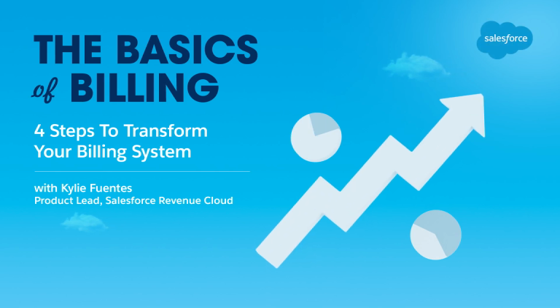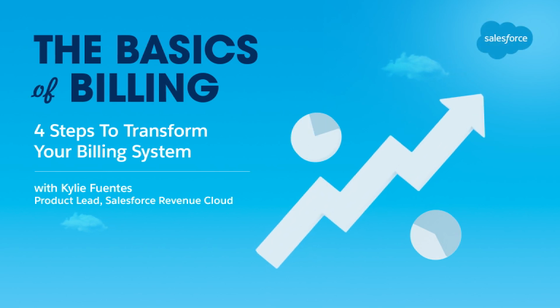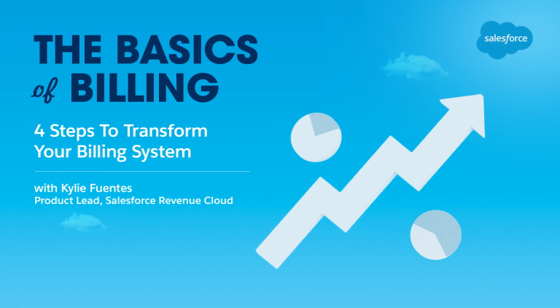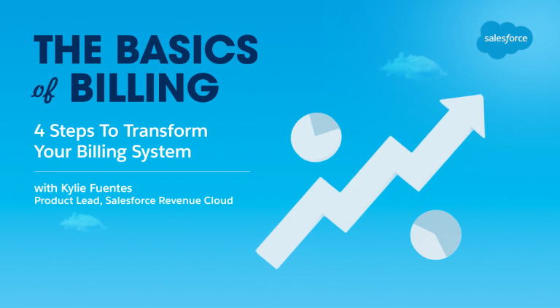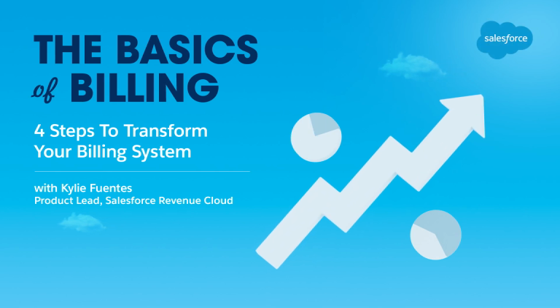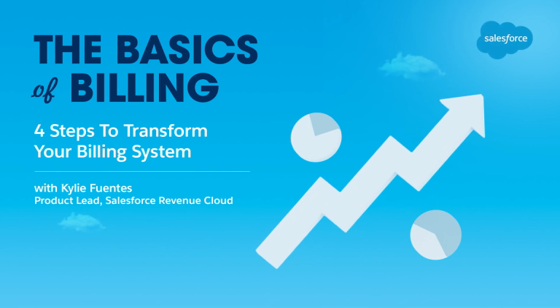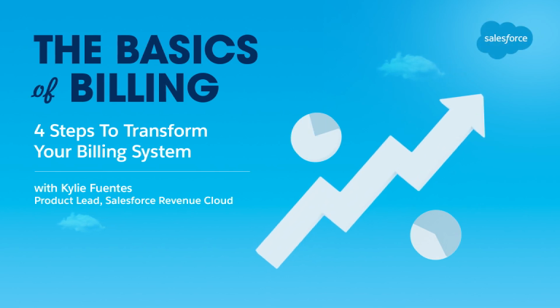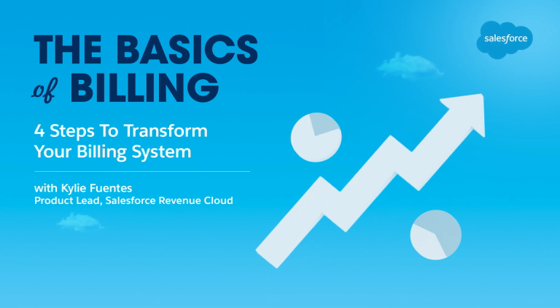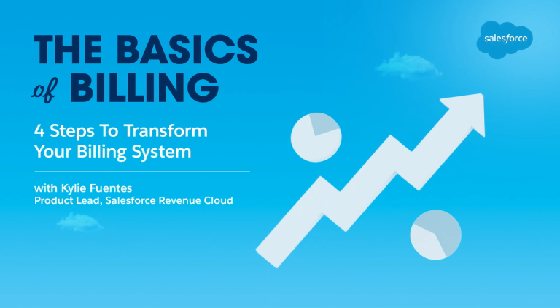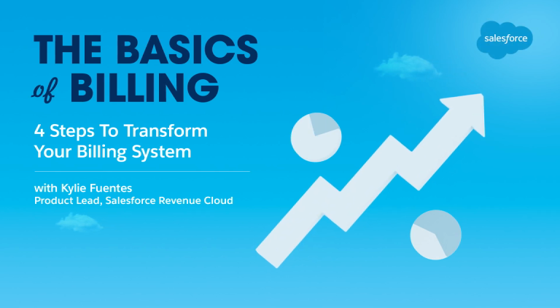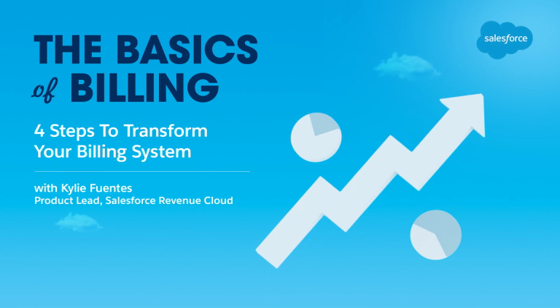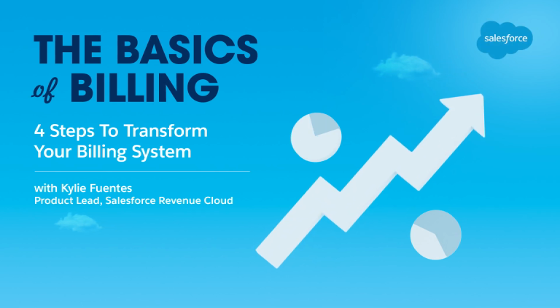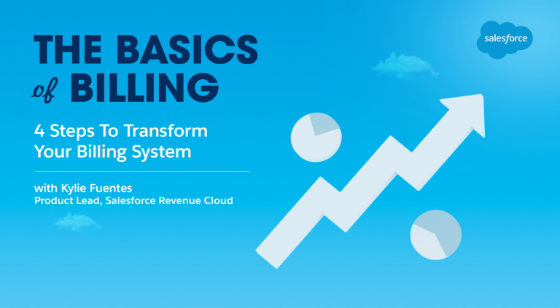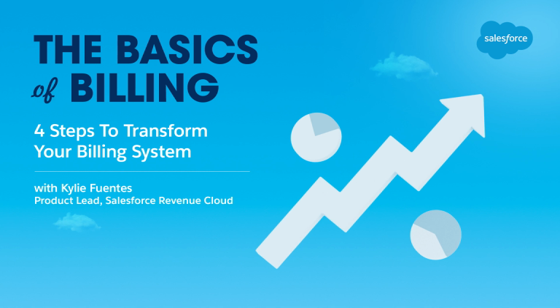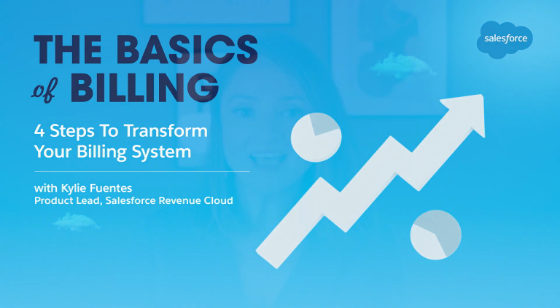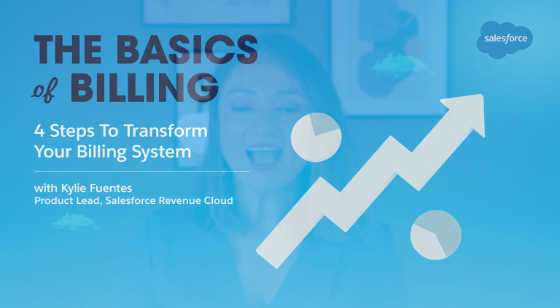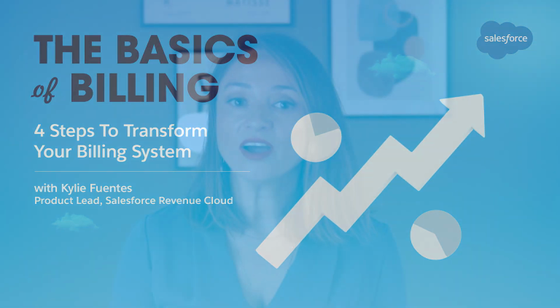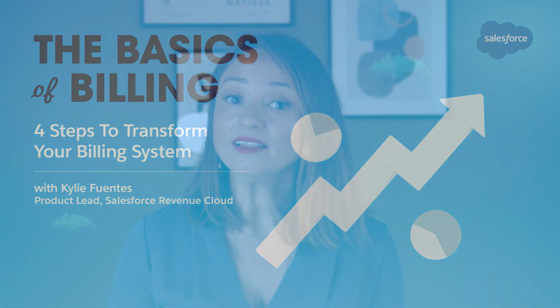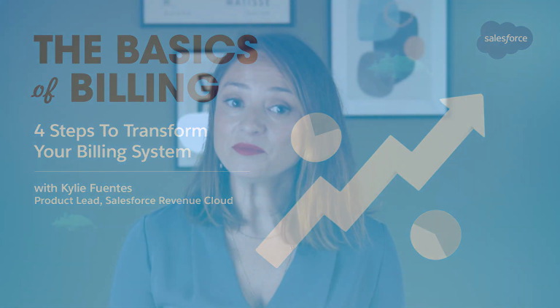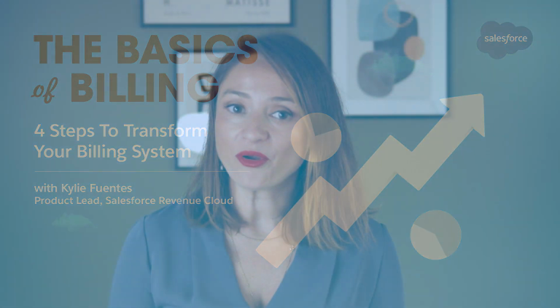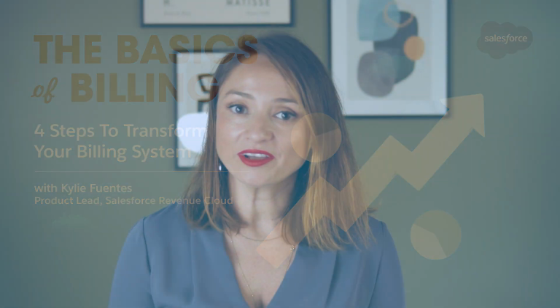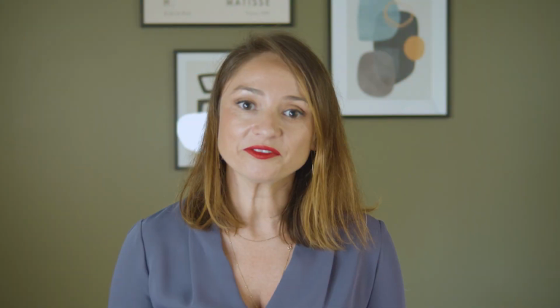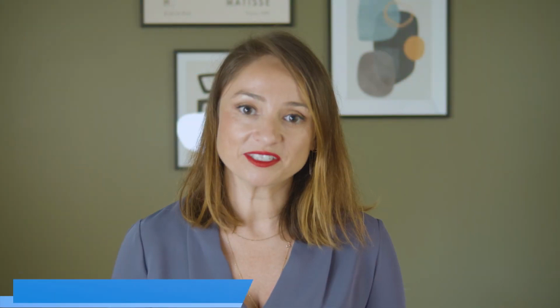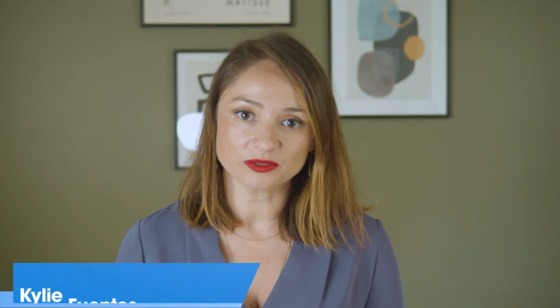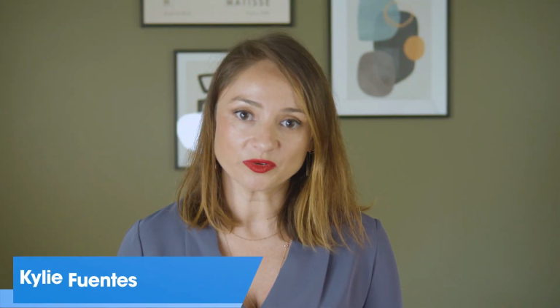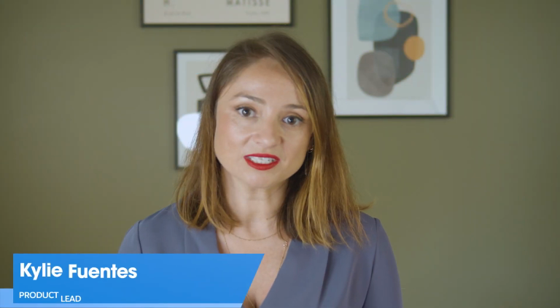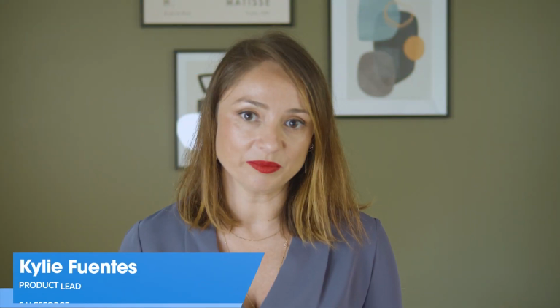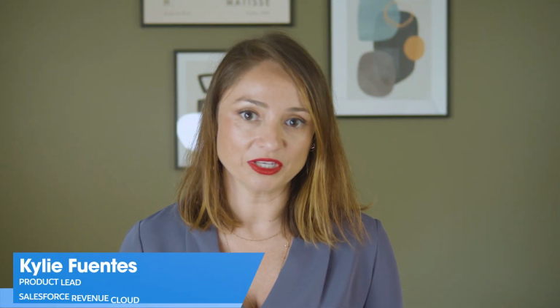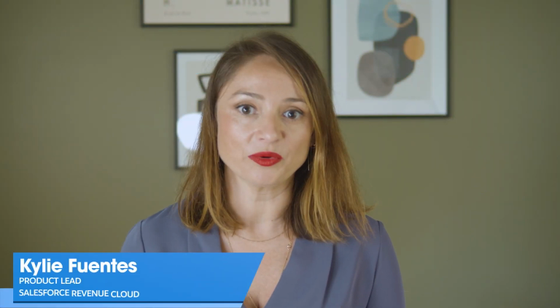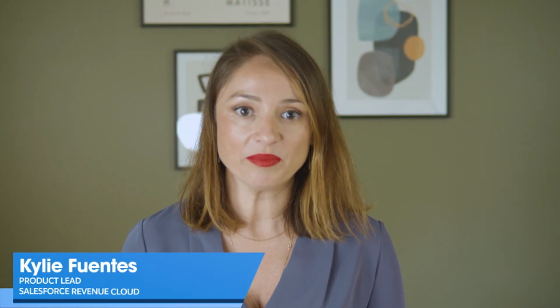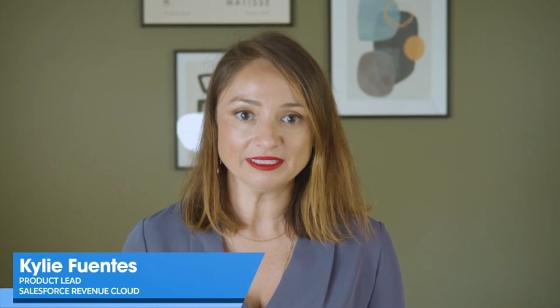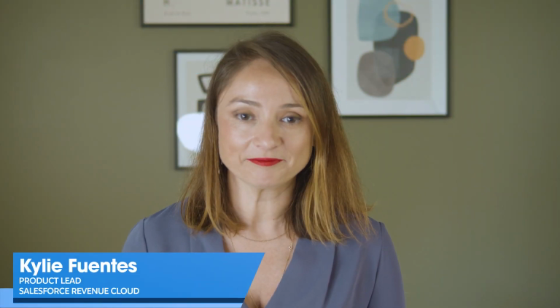Hi, I'm Kylie Fuentes and I lead product for Salesforce CPQ and Billing.